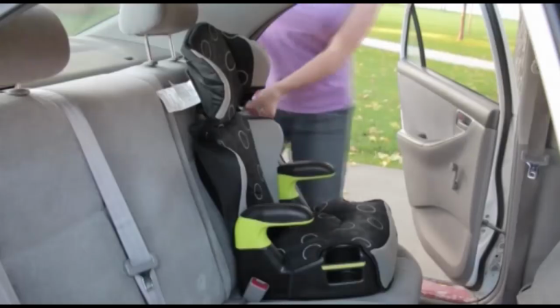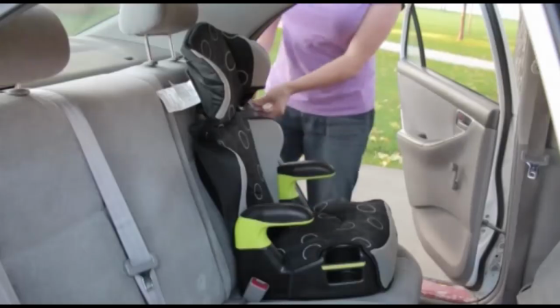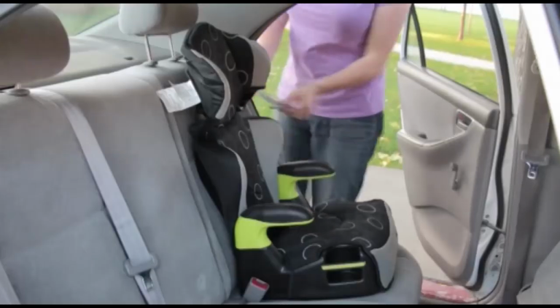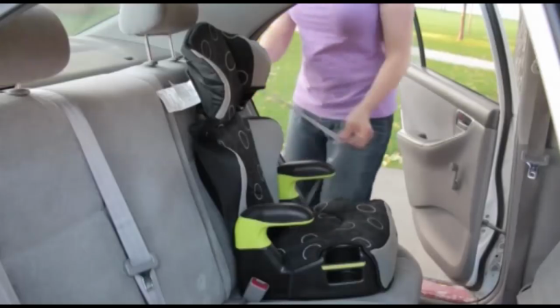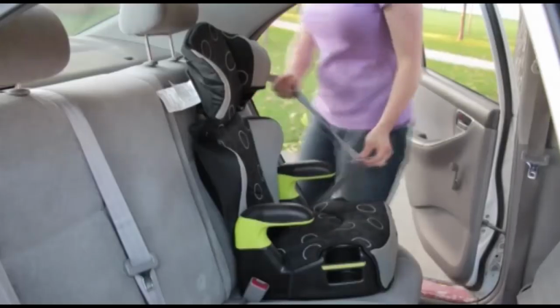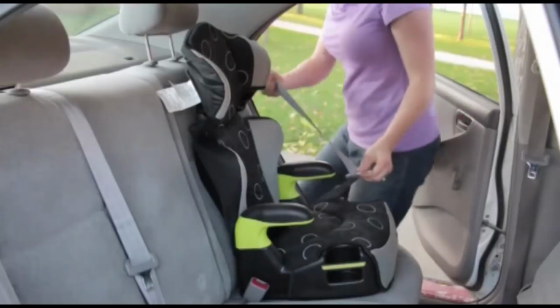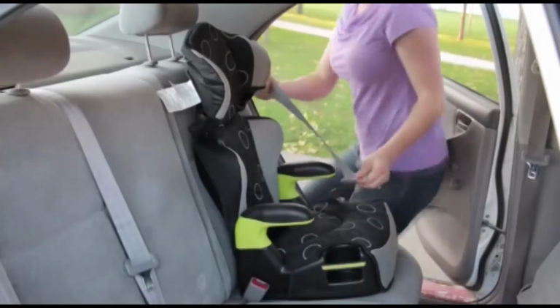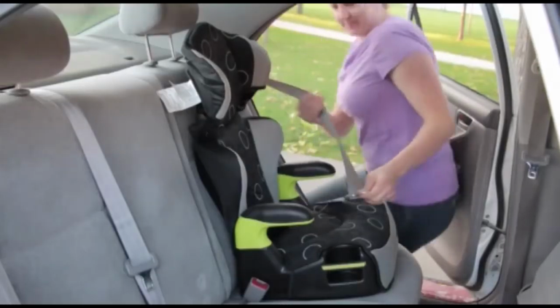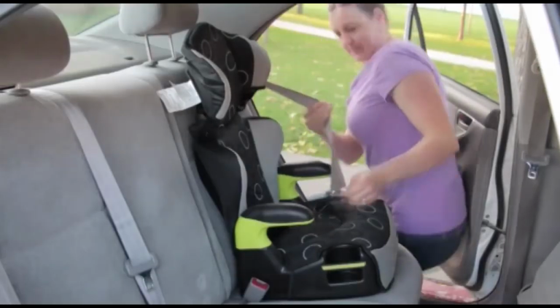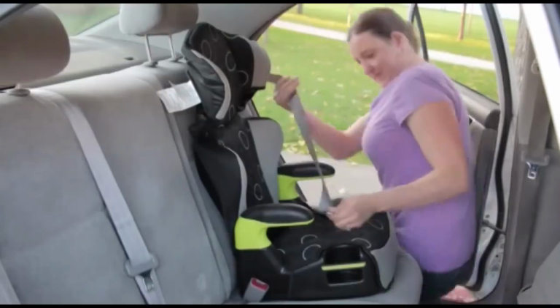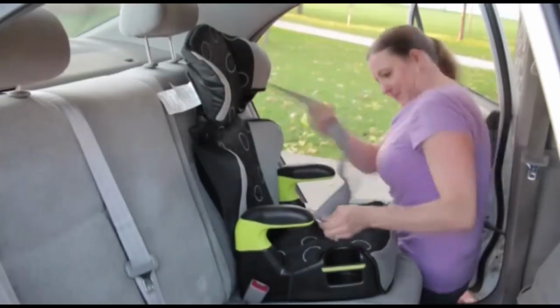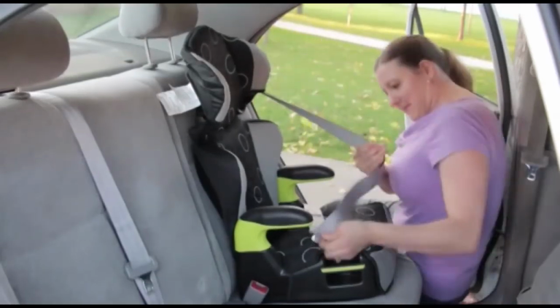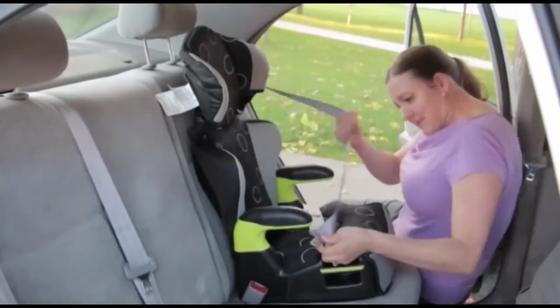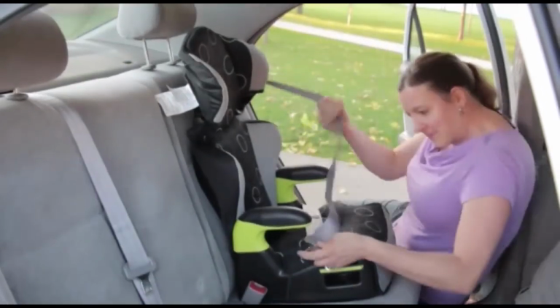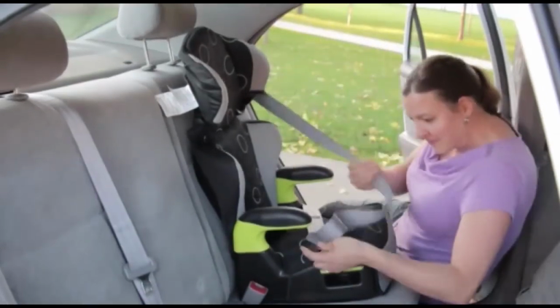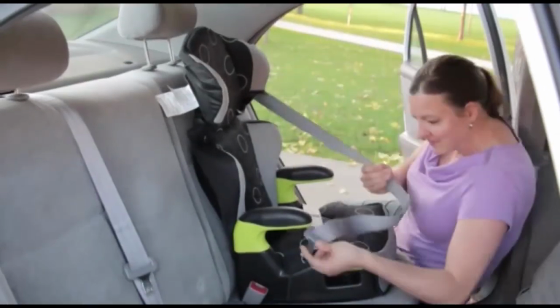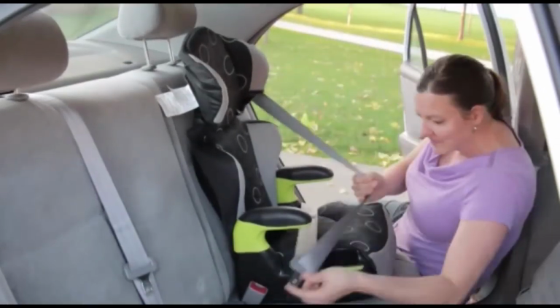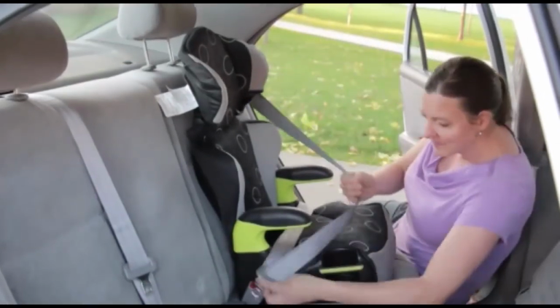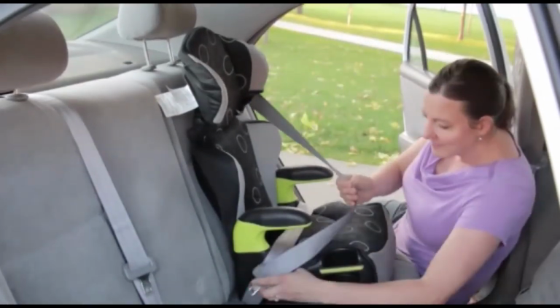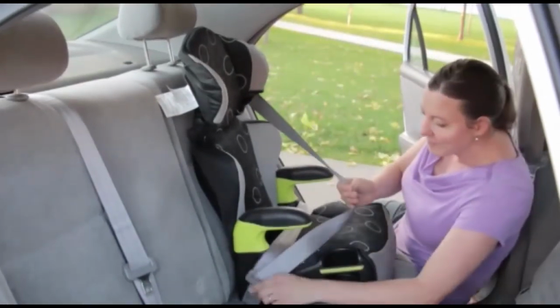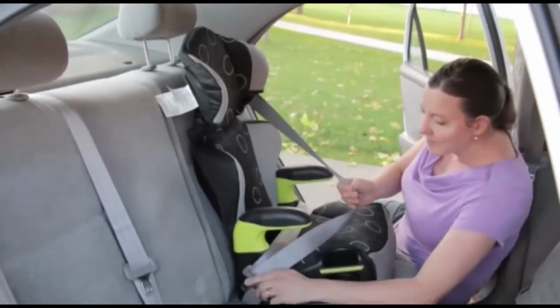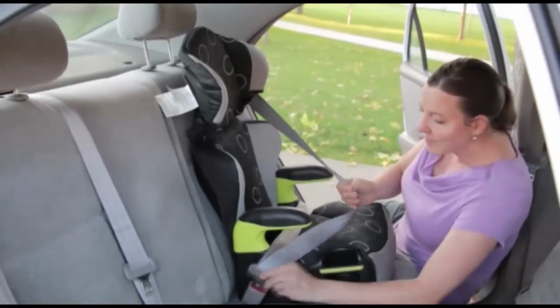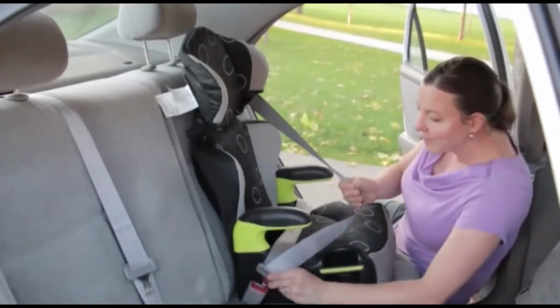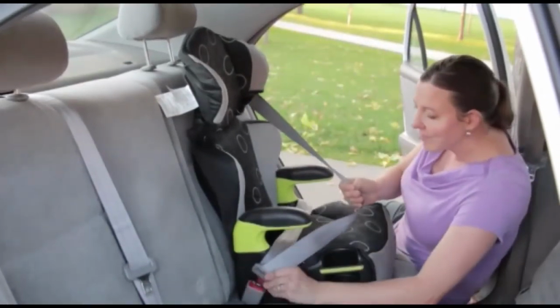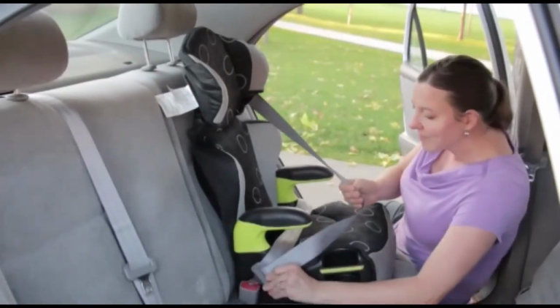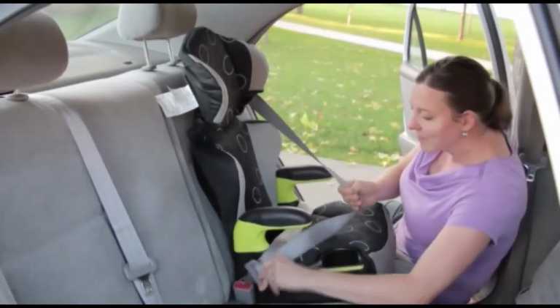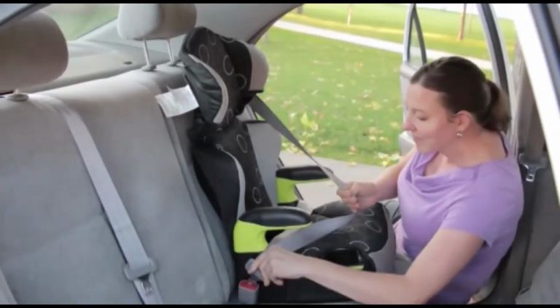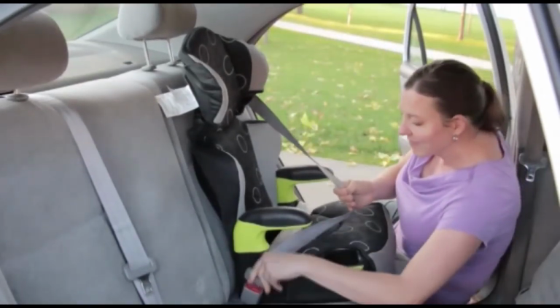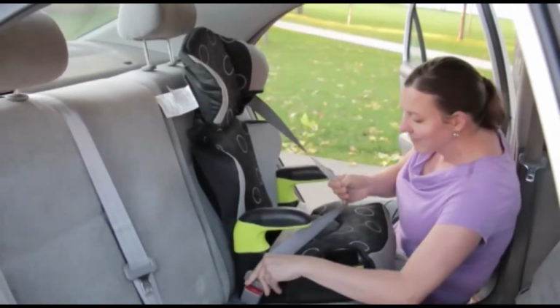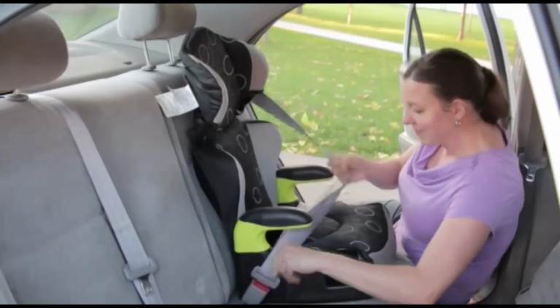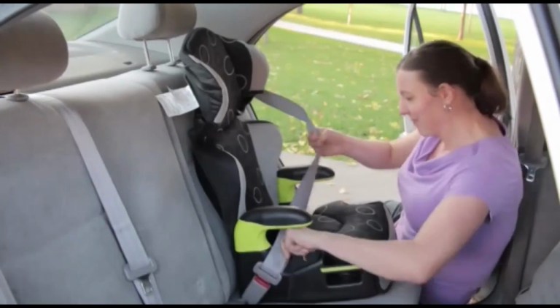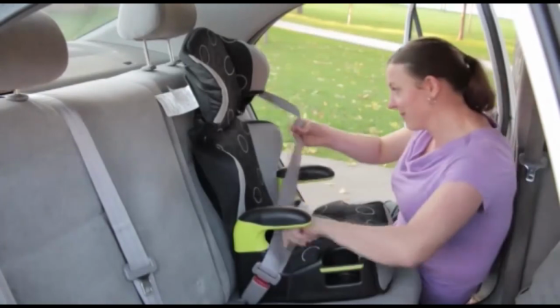By the way, always buckle the booster seat in, even if your child is not seated in it, so that it won't become a projectile in a crash.